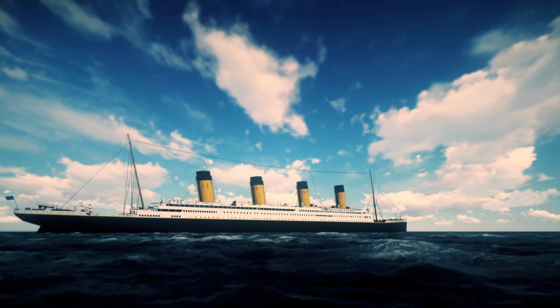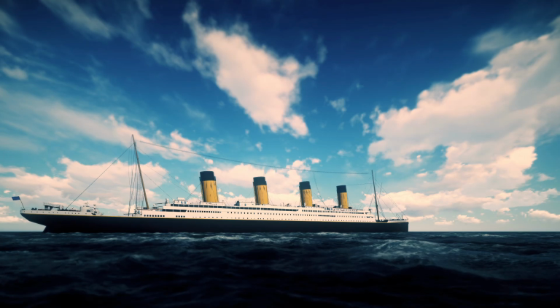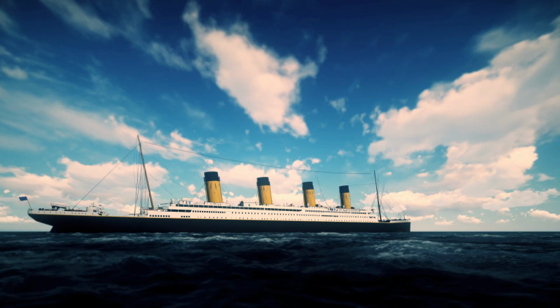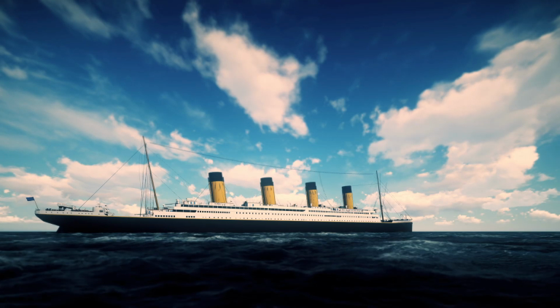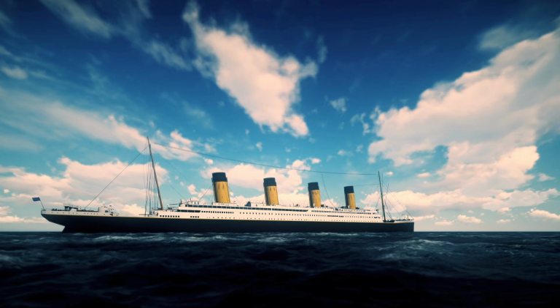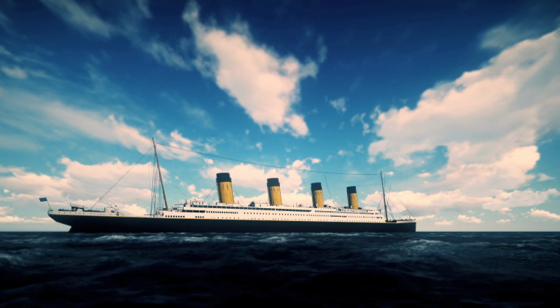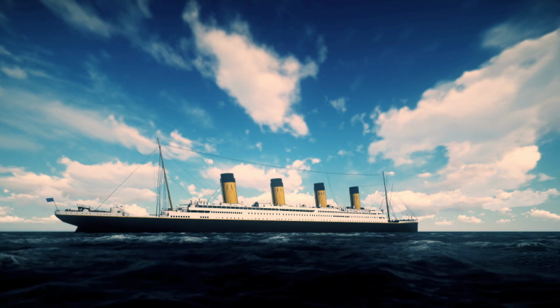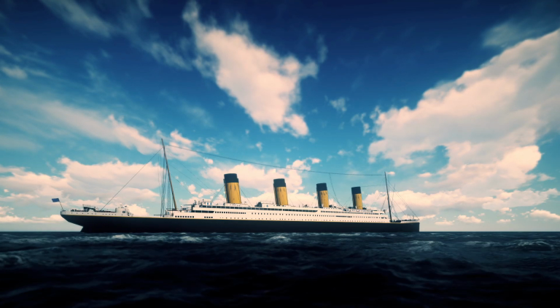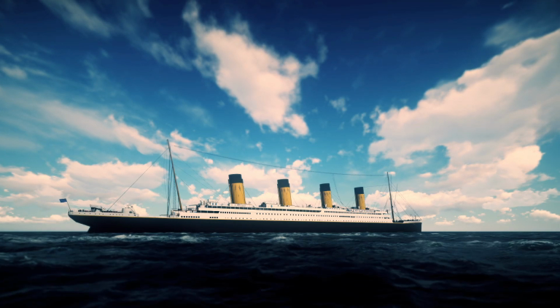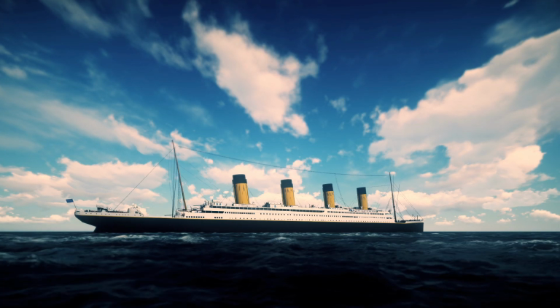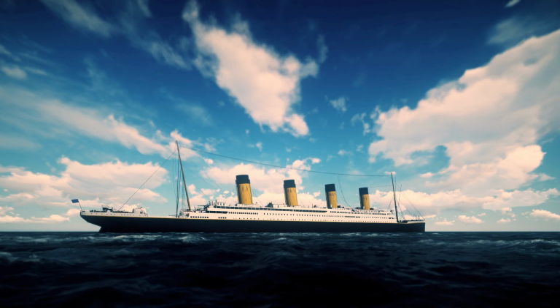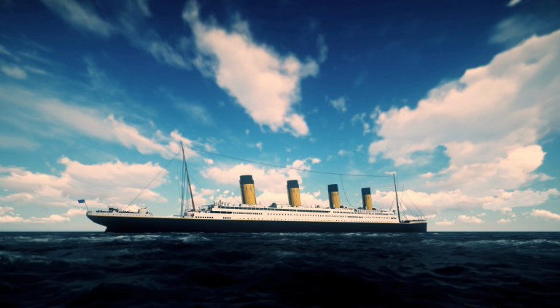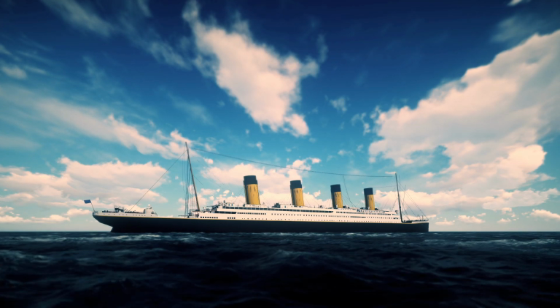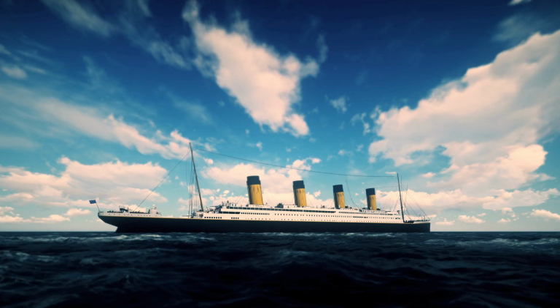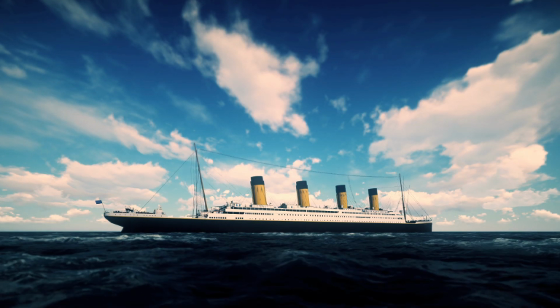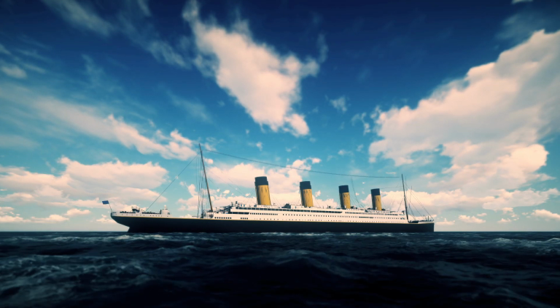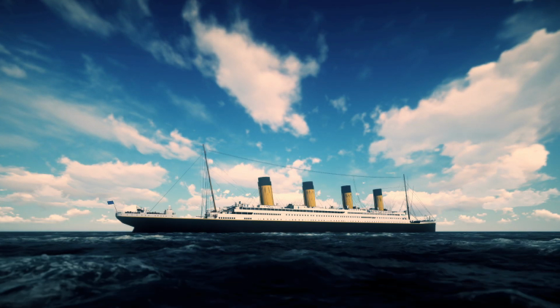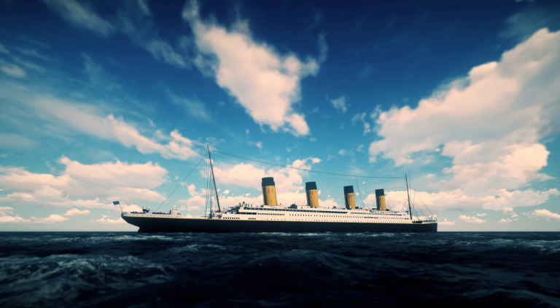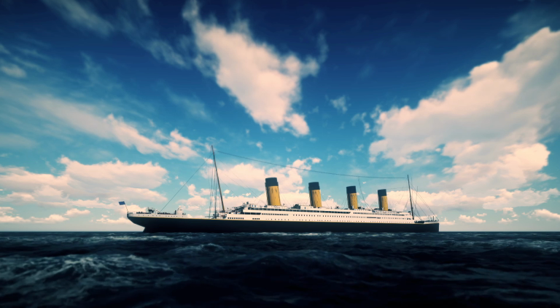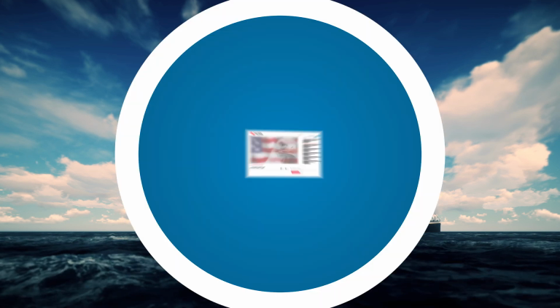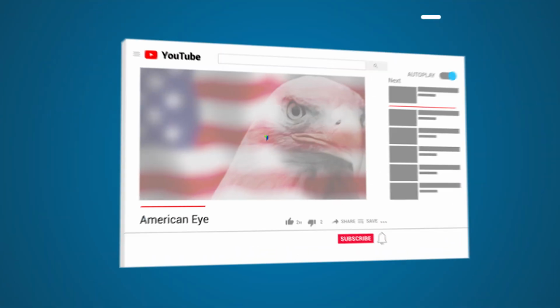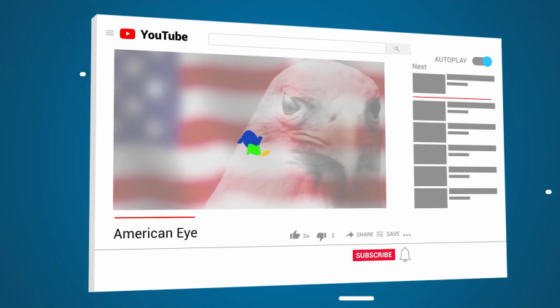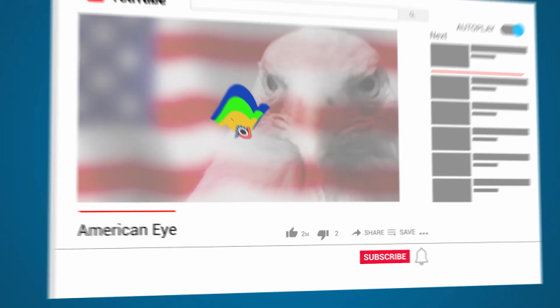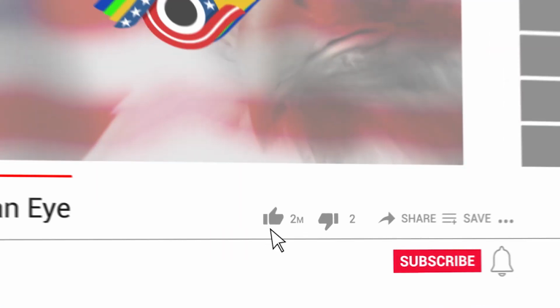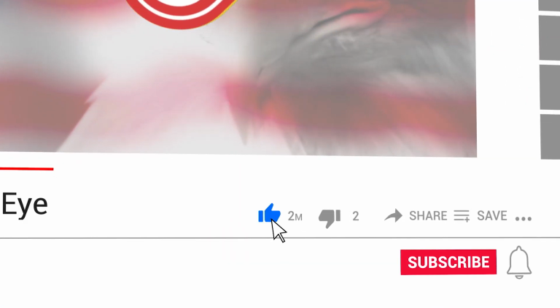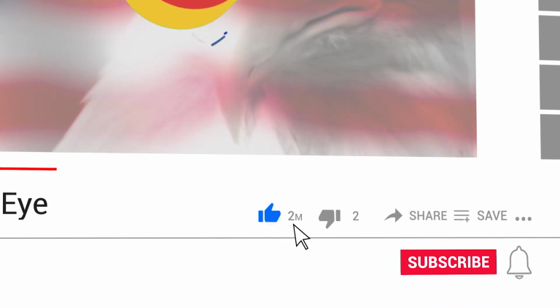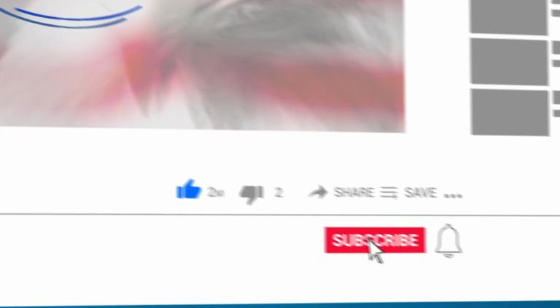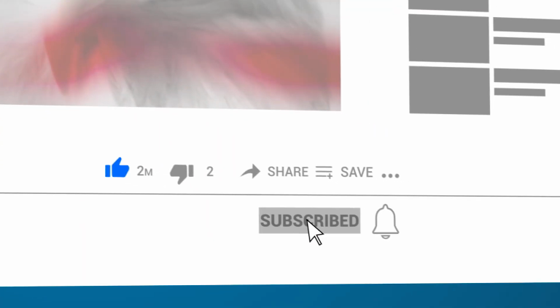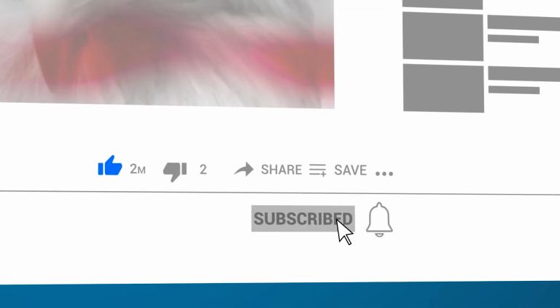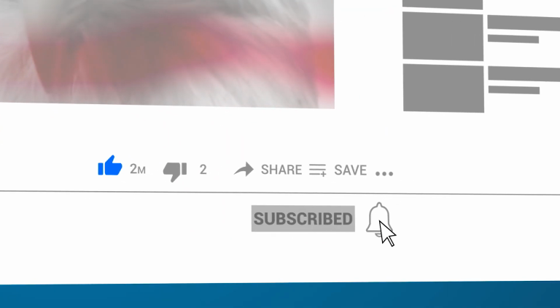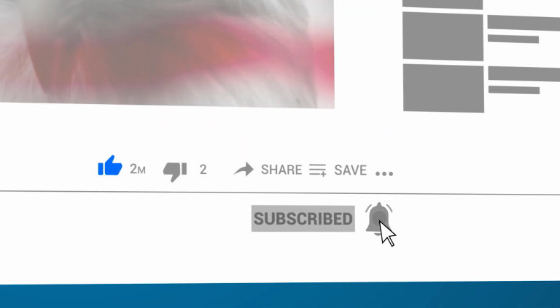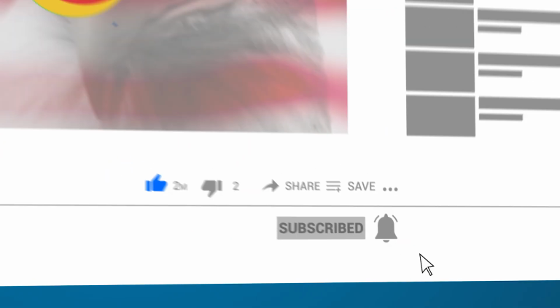Do you think there was any foul play involved in the sinking of the Titanic? Let us know in the comments below, and while you're at it, subscribe!